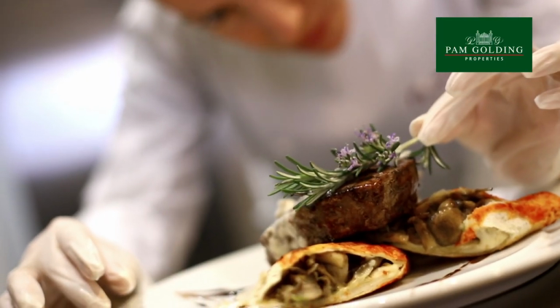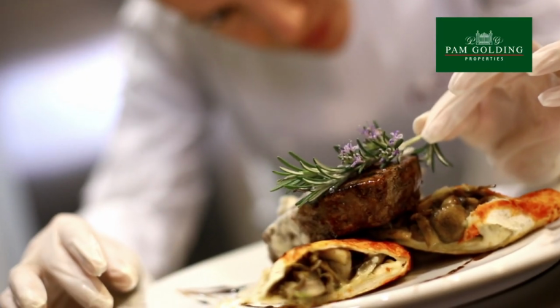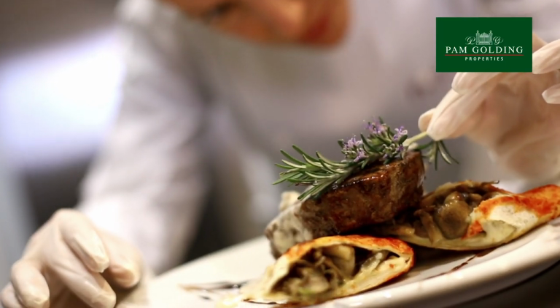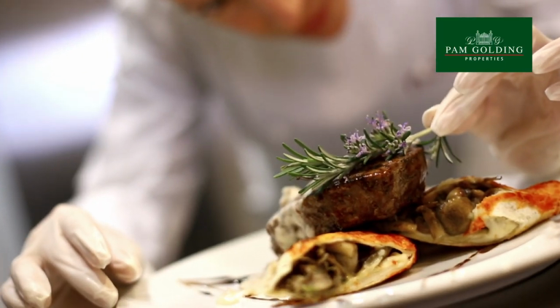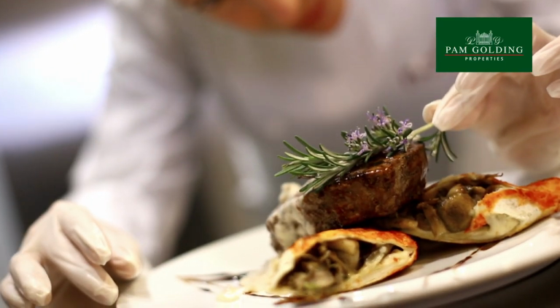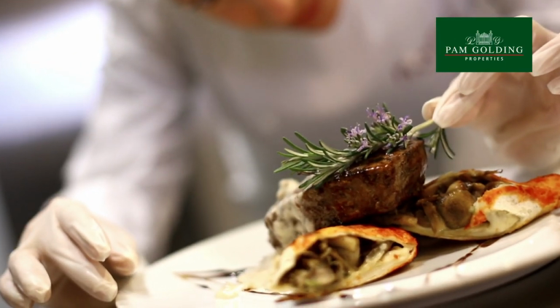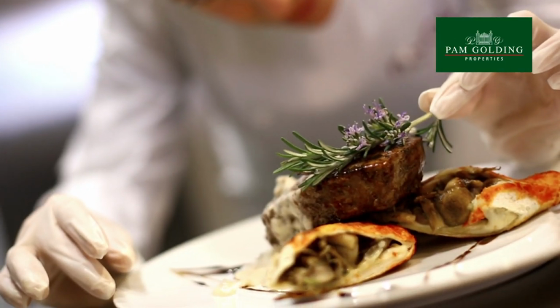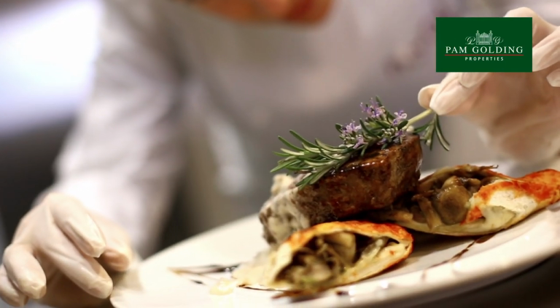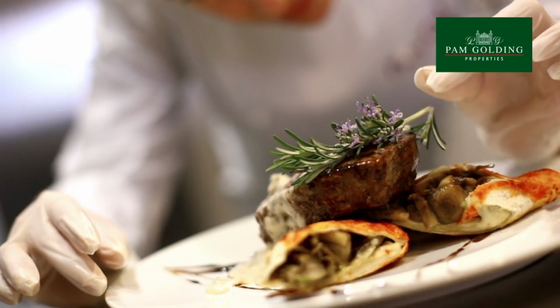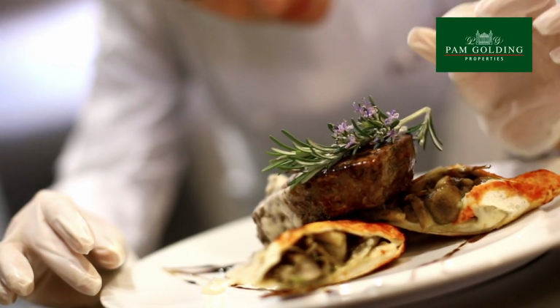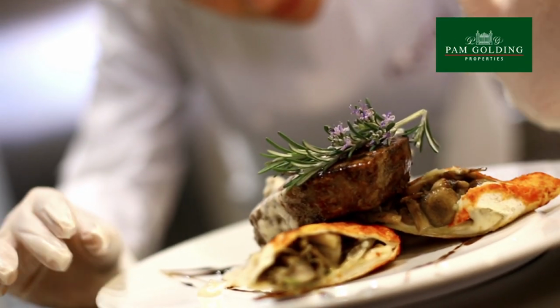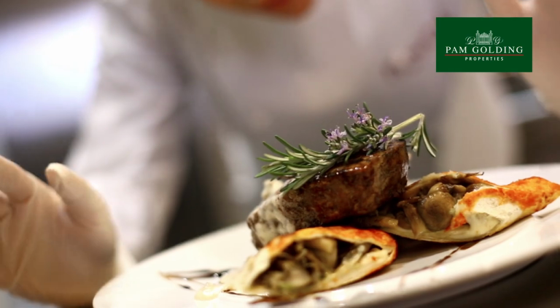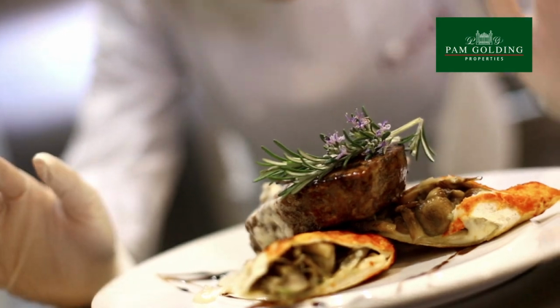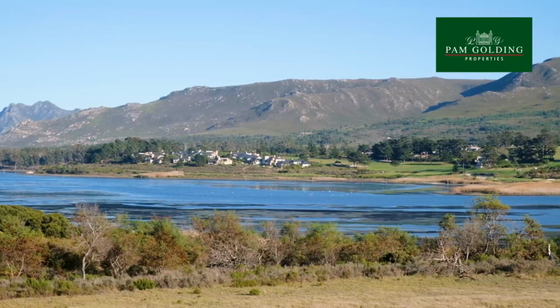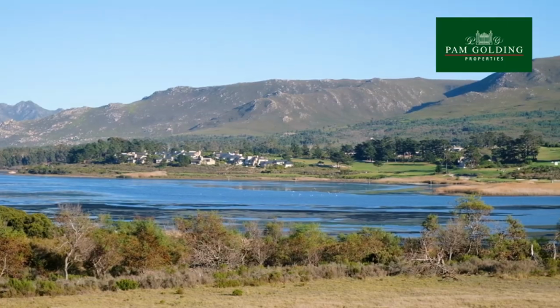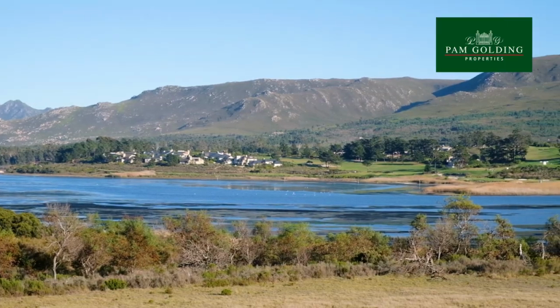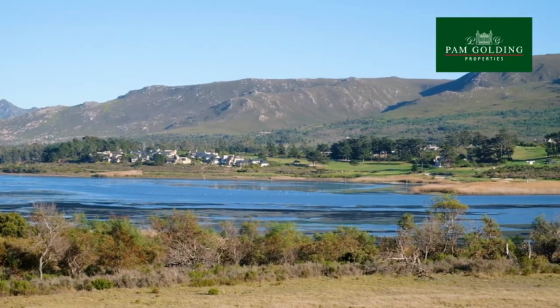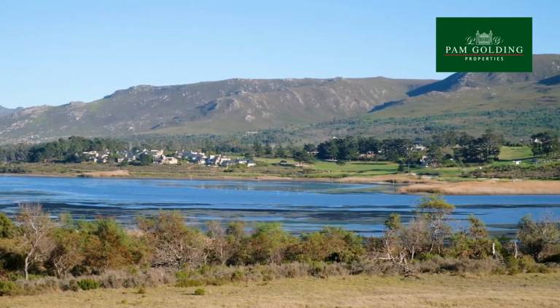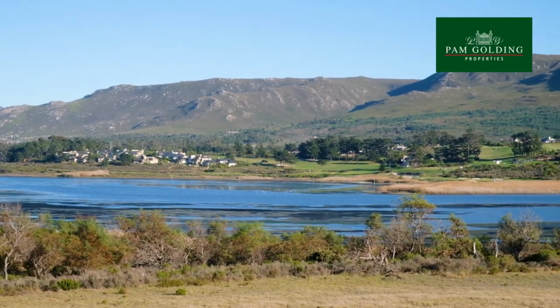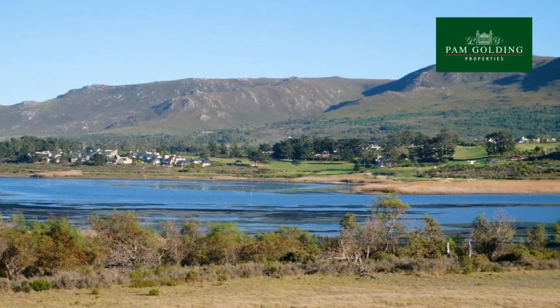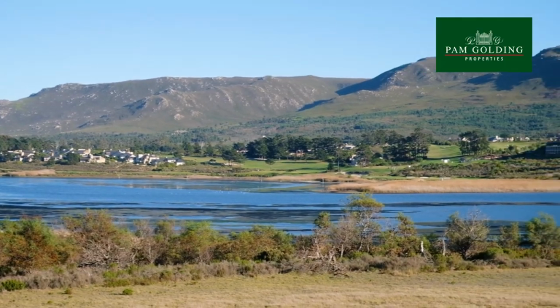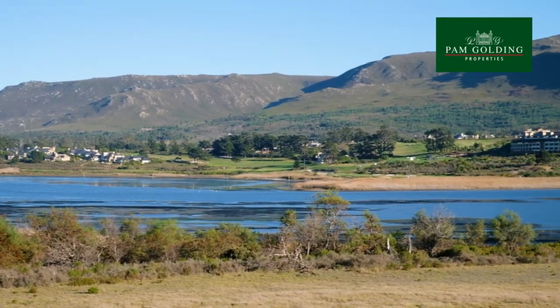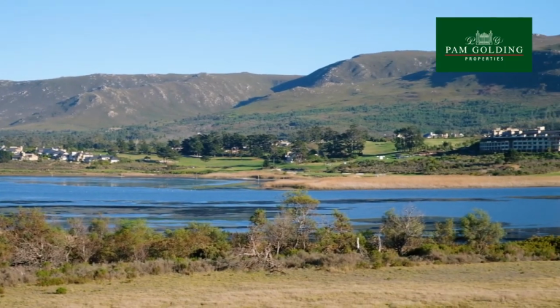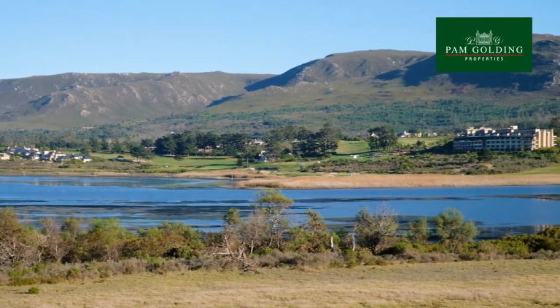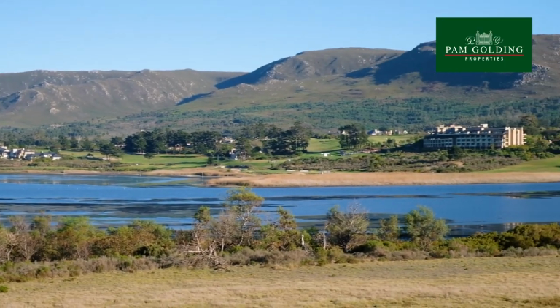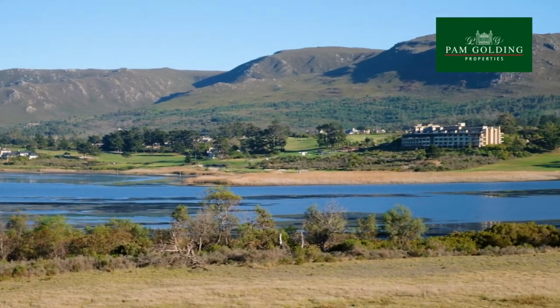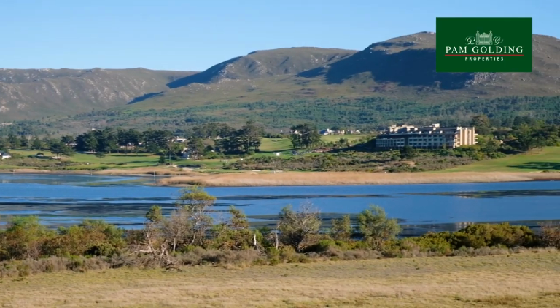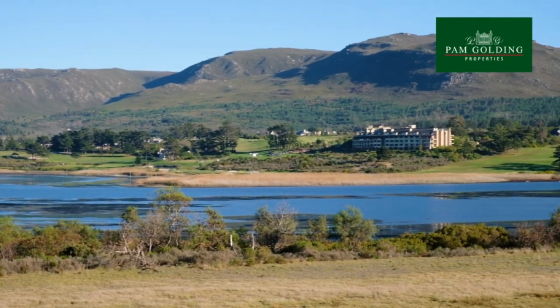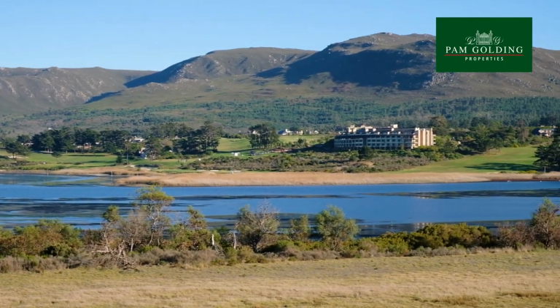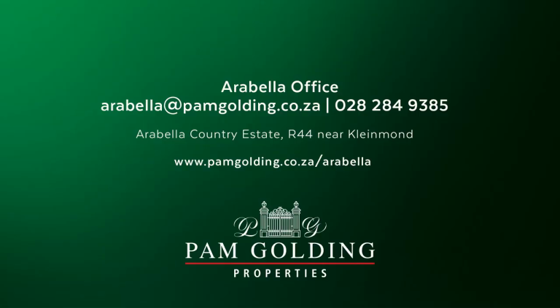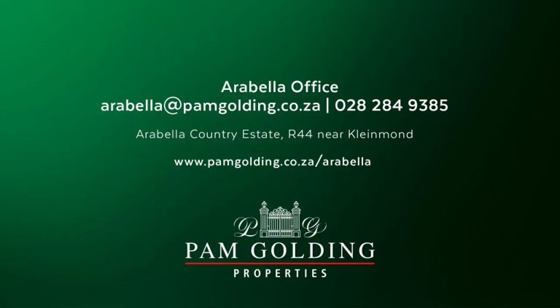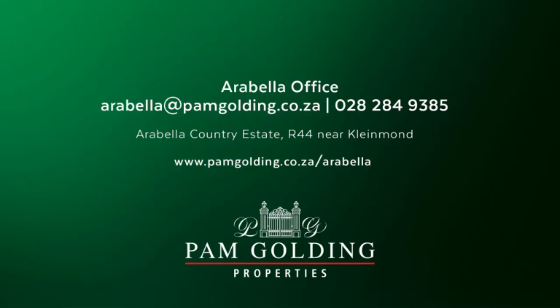You're spoiled for choice when it comes to living life to the full in the magnificent Arabella Country Estate.